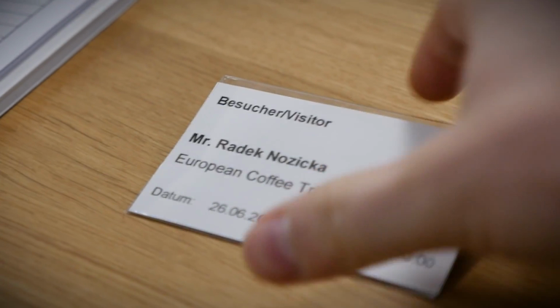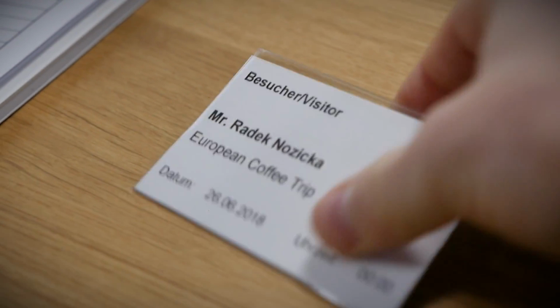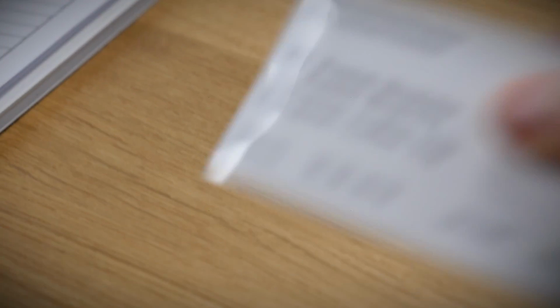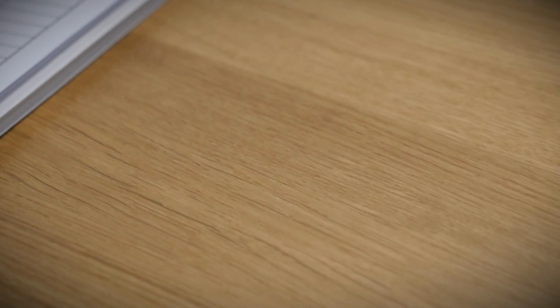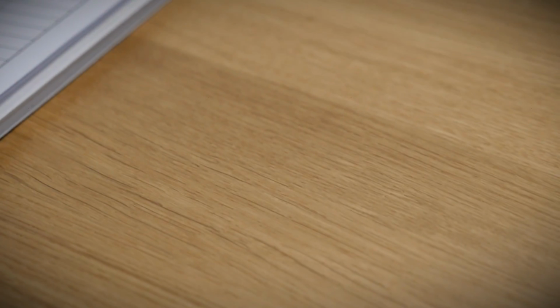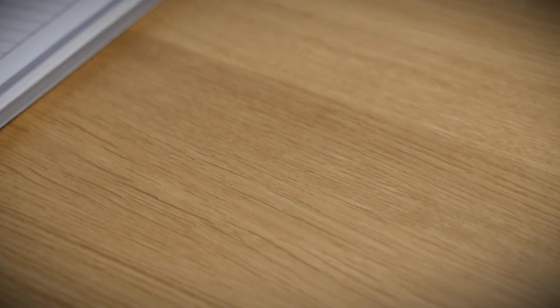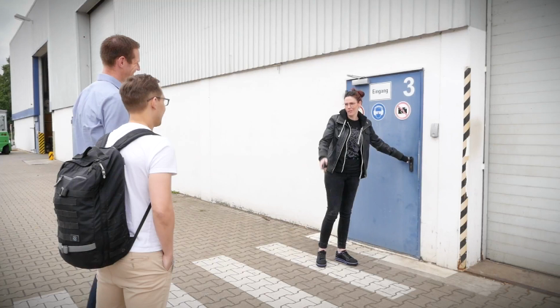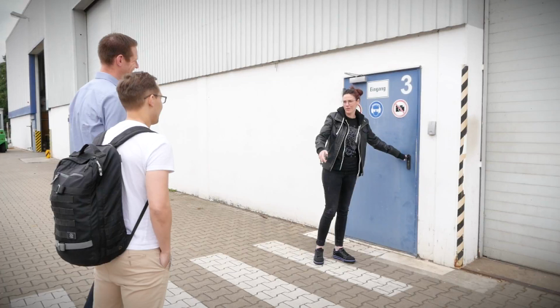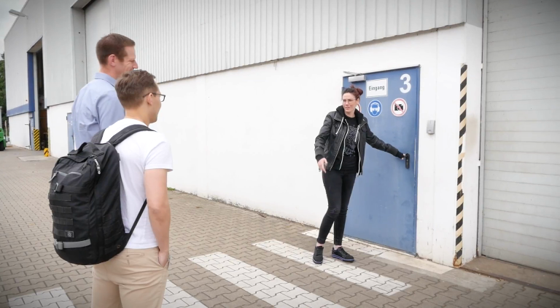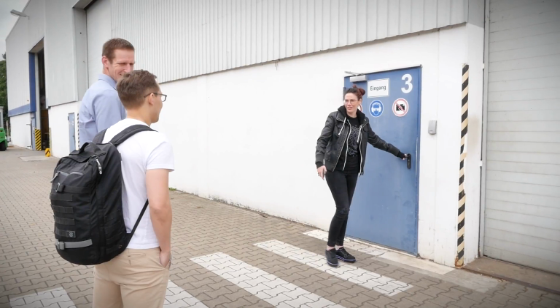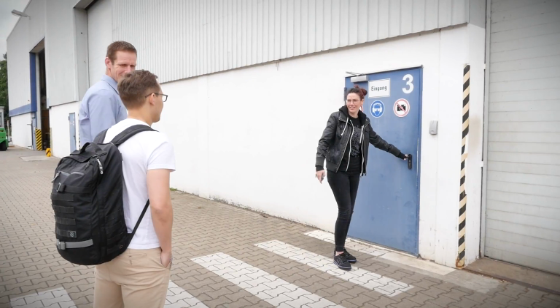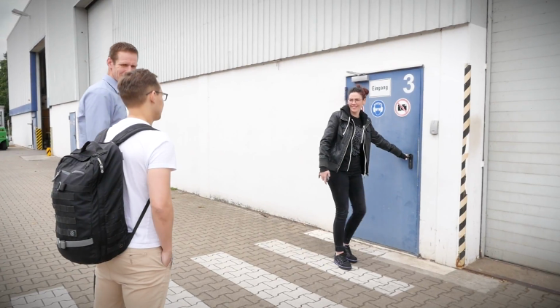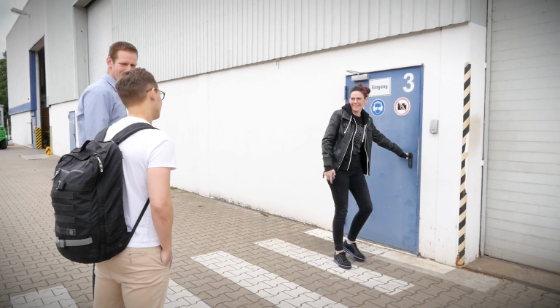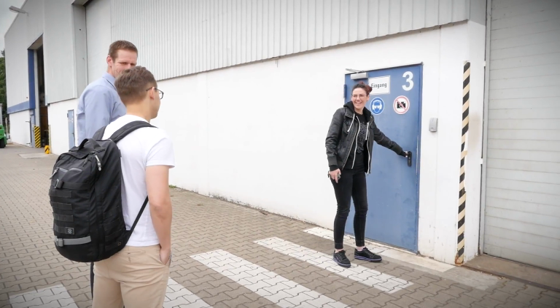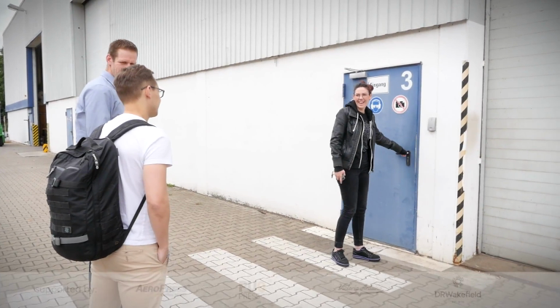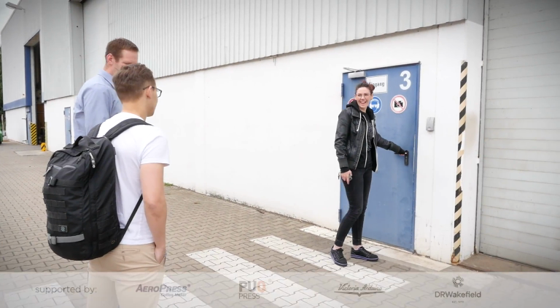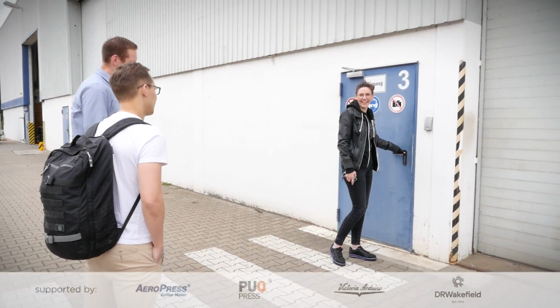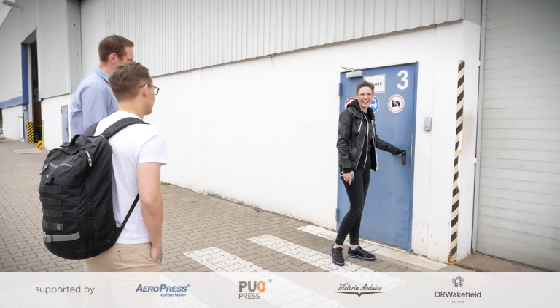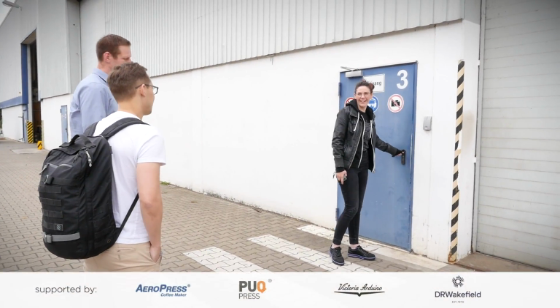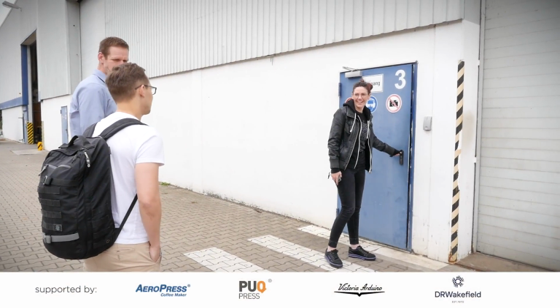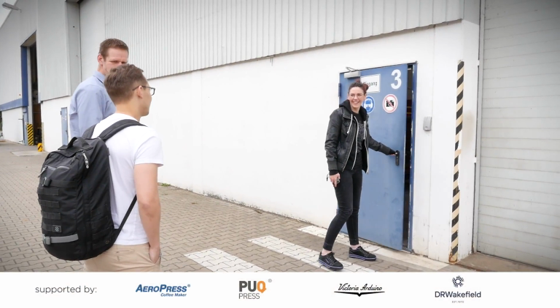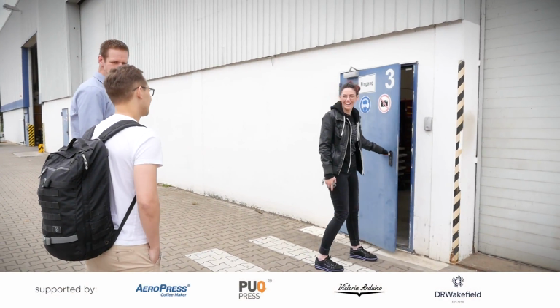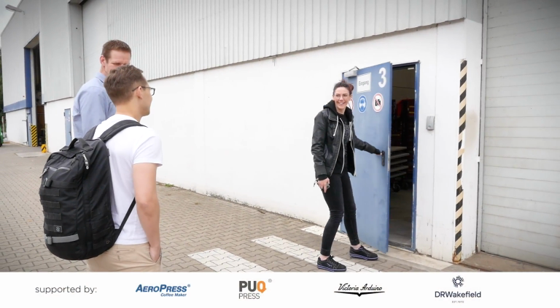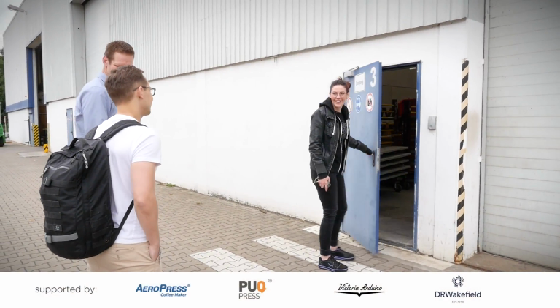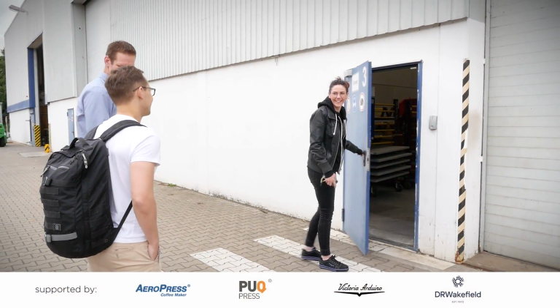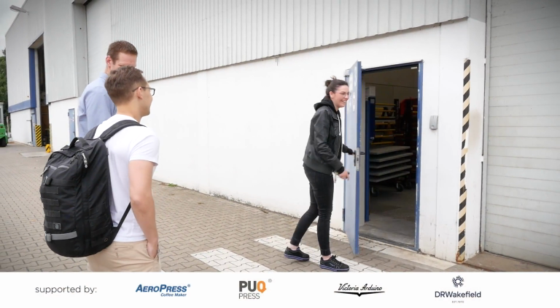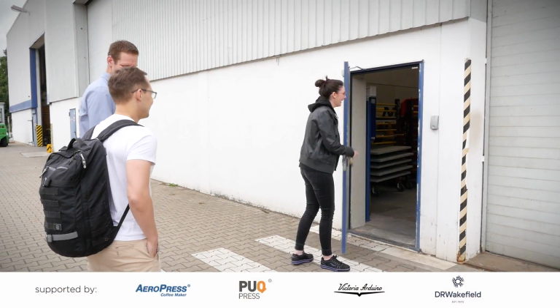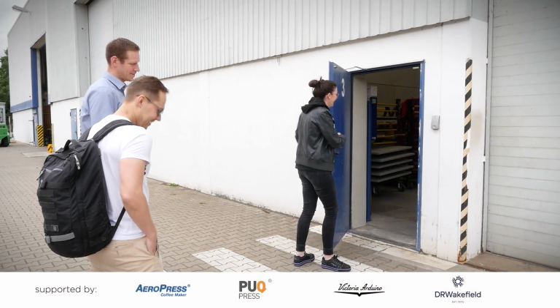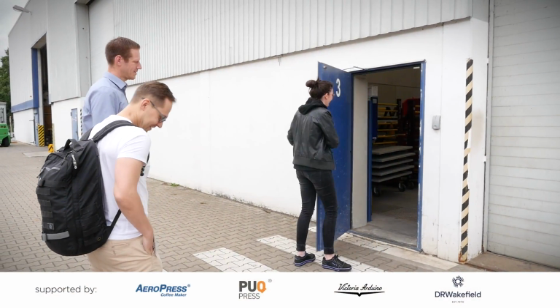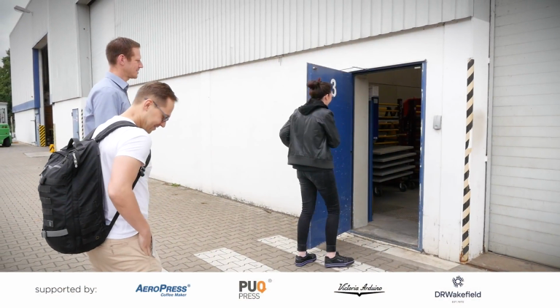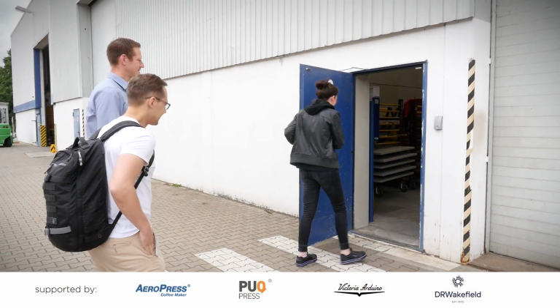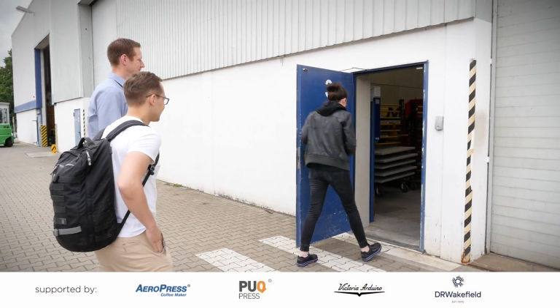We met Adriana, who works at Probat Marketing, and also Jens, who is the manager at the Shop Roaster Department.